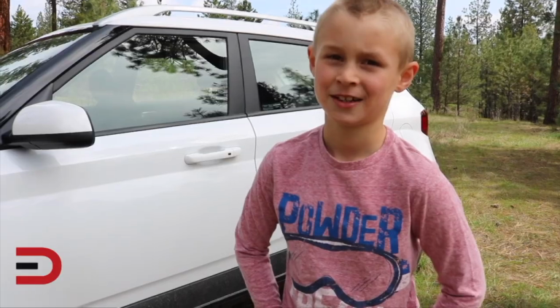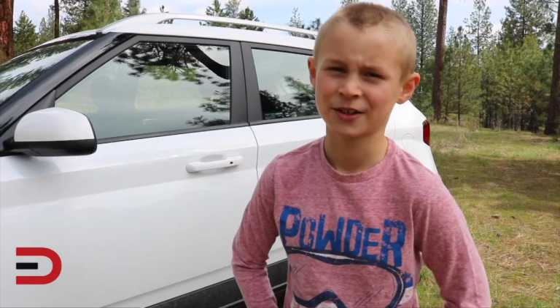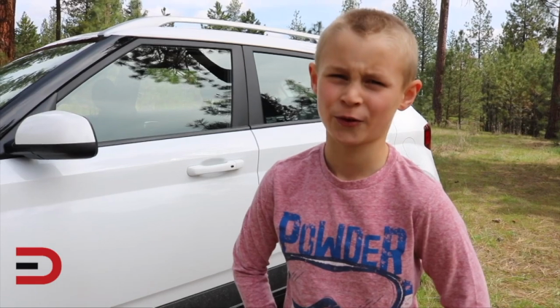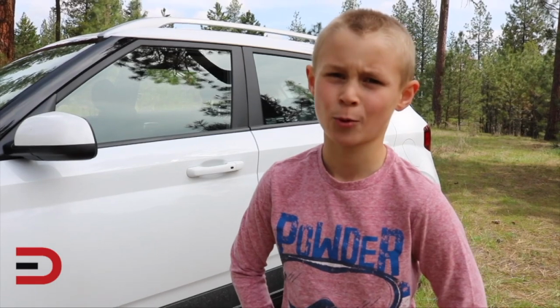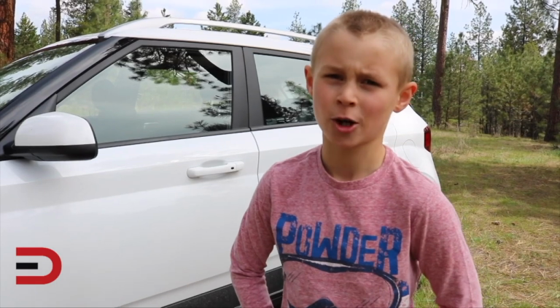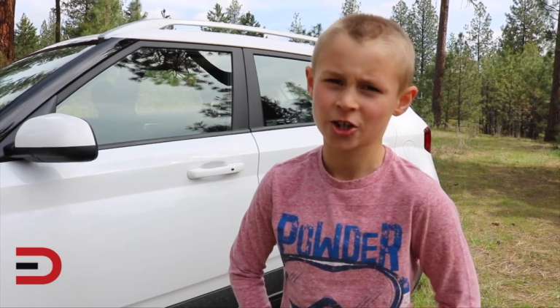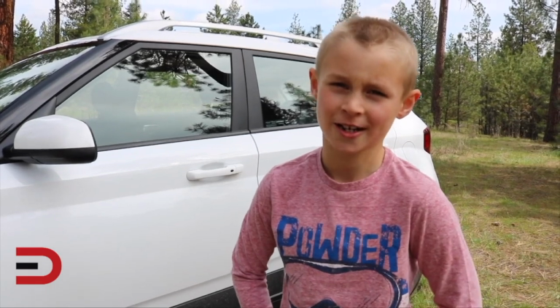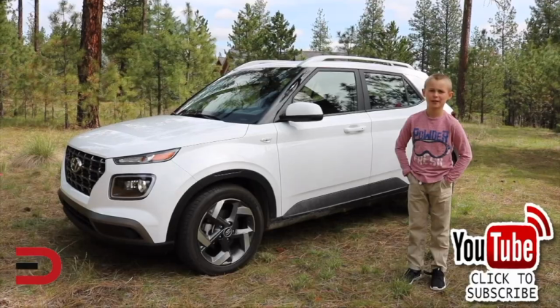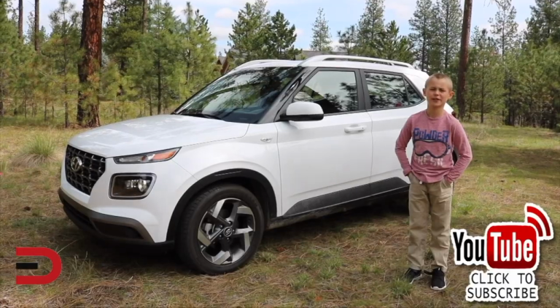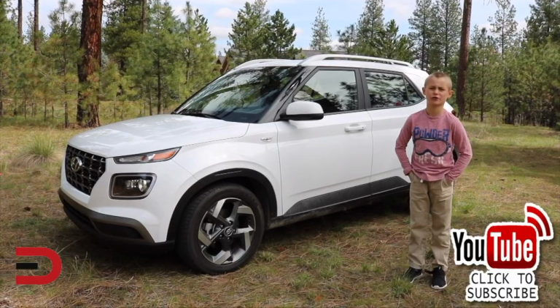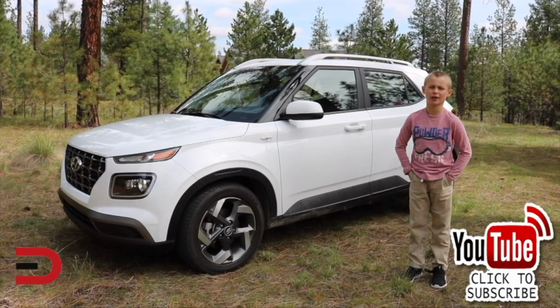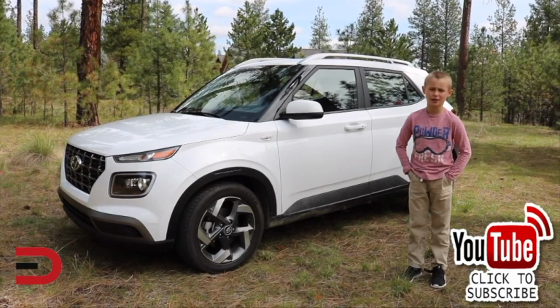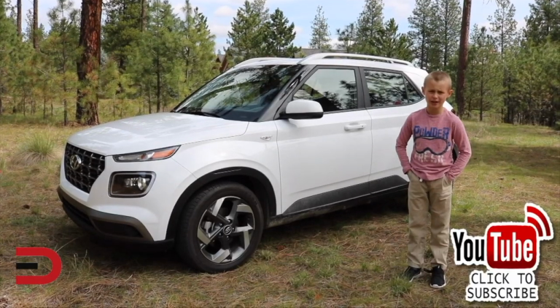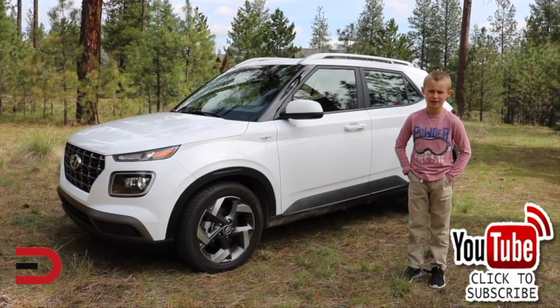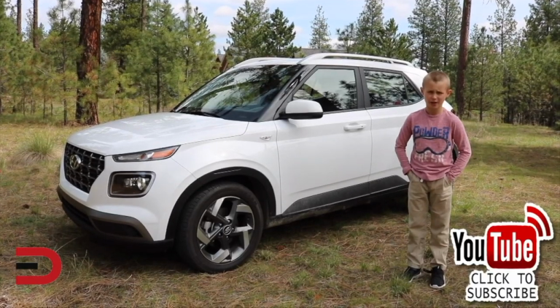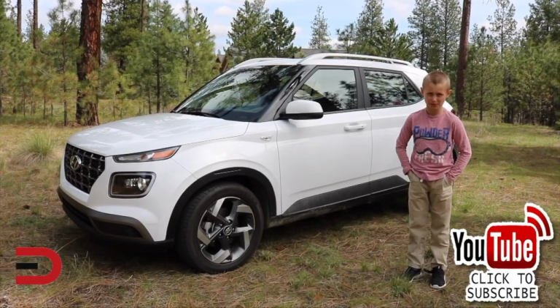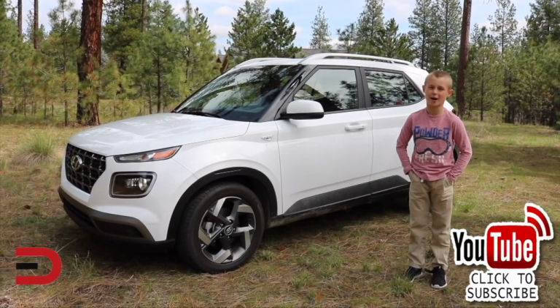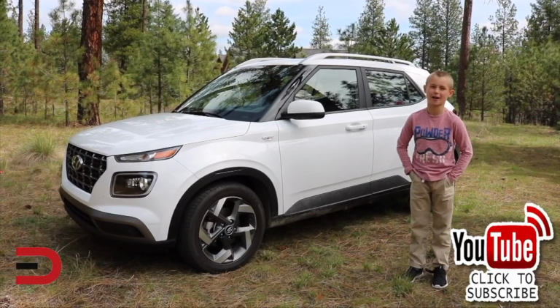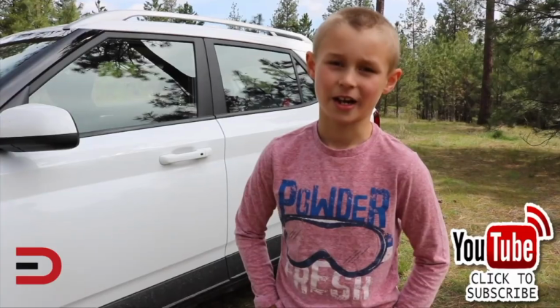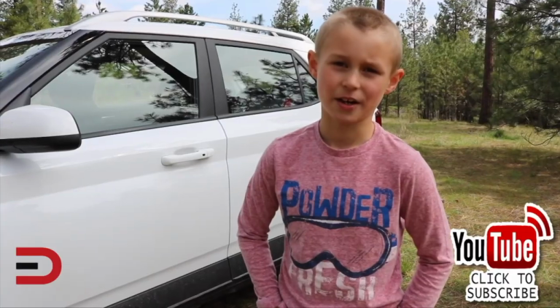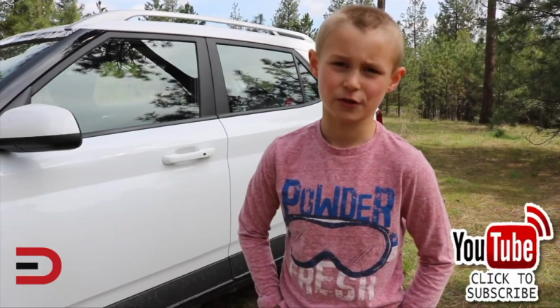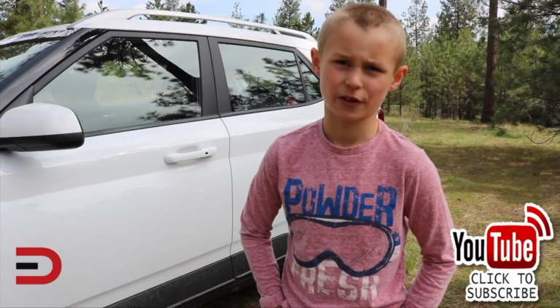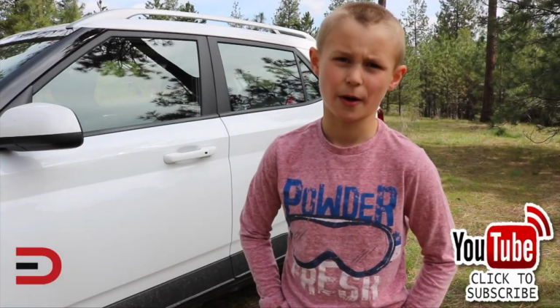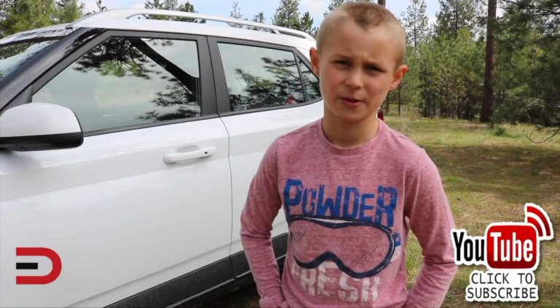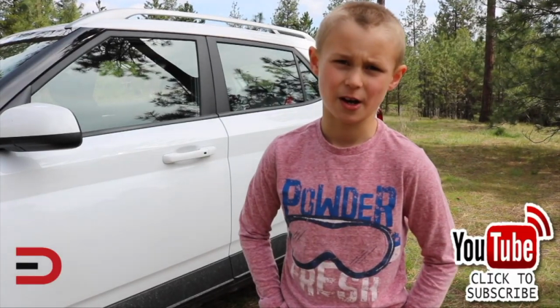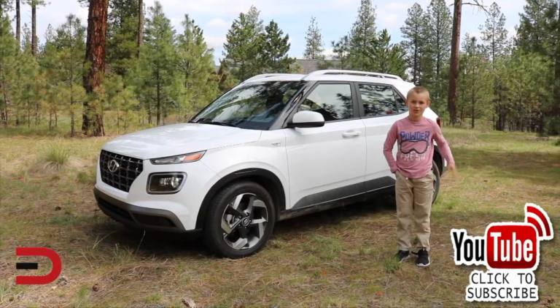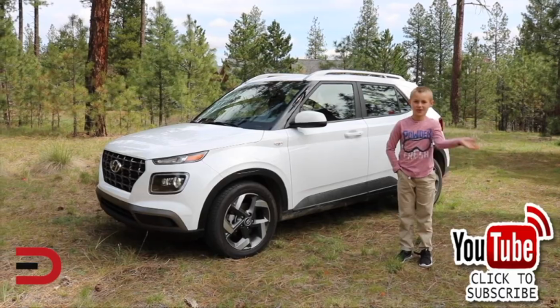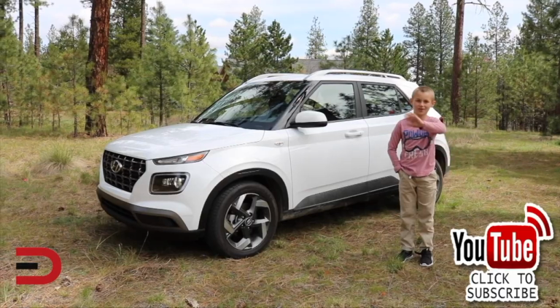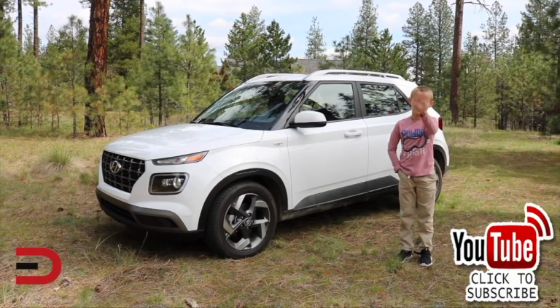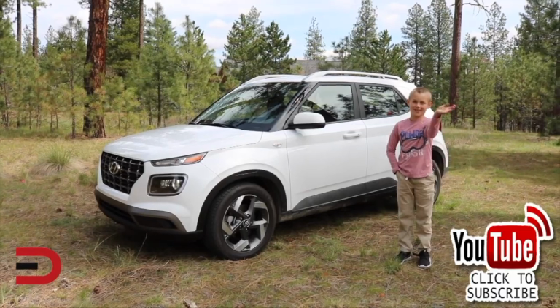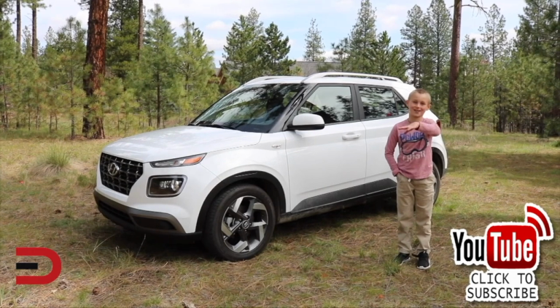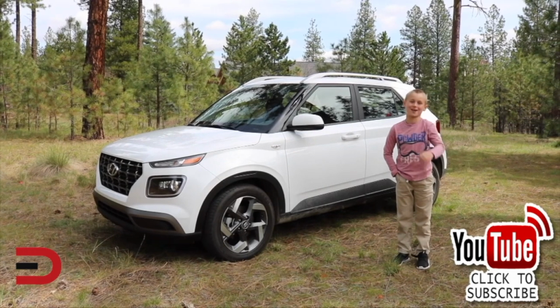Thanks for watching. Please click subscribe and give us a thumbs up. See you next time.